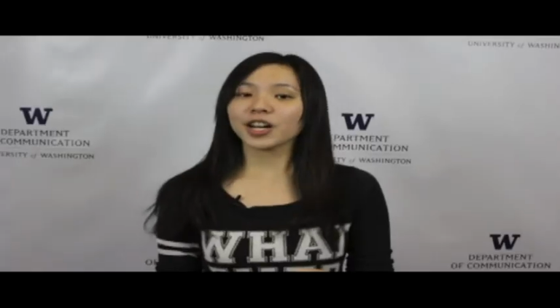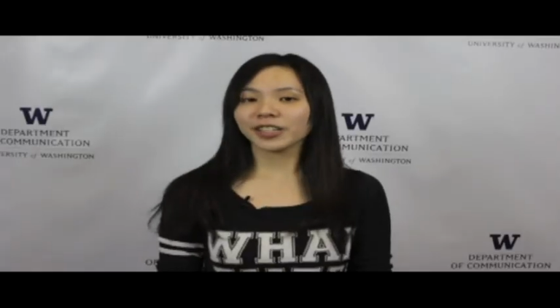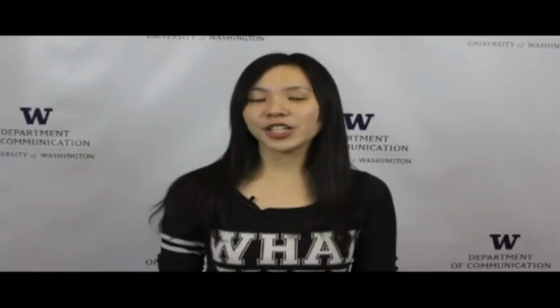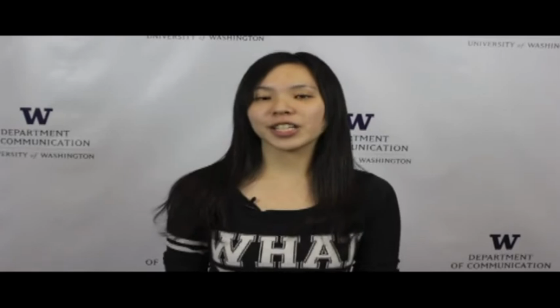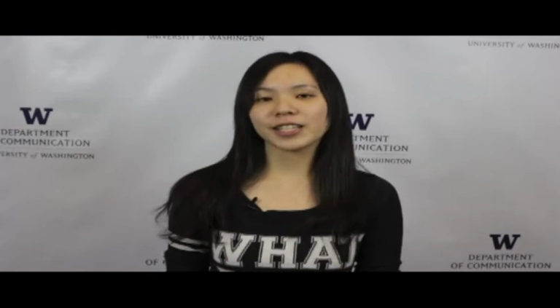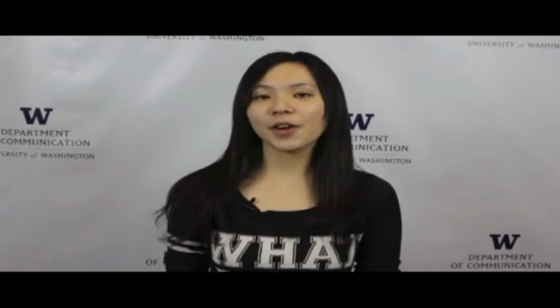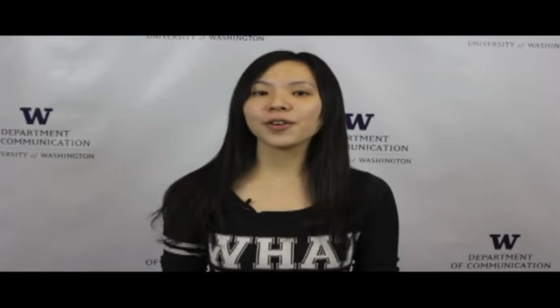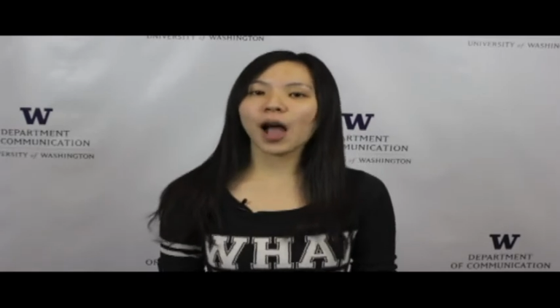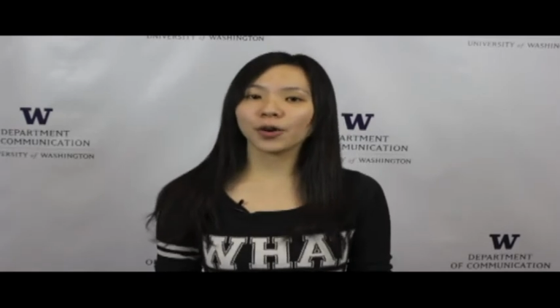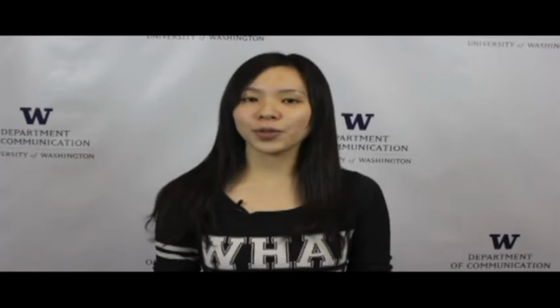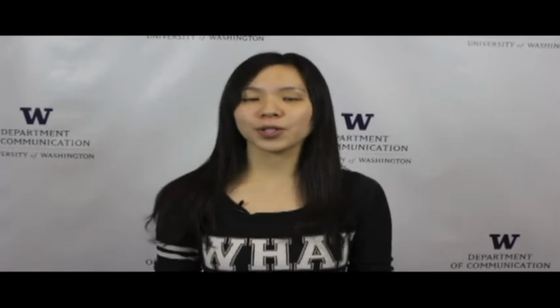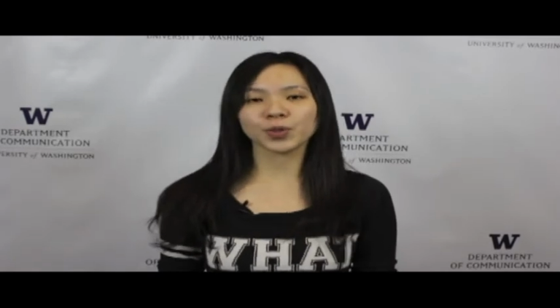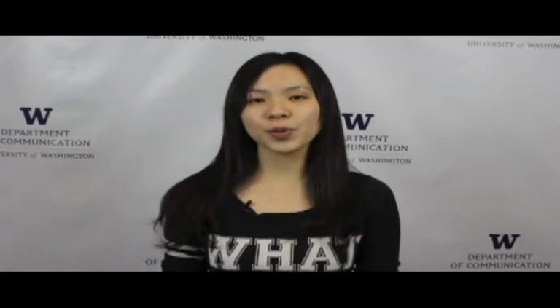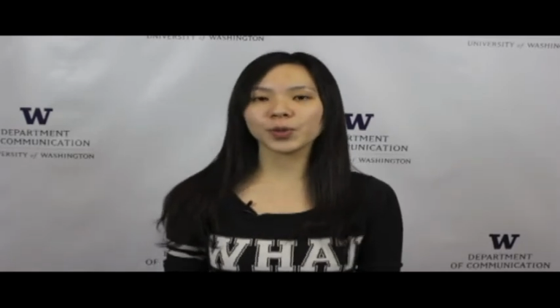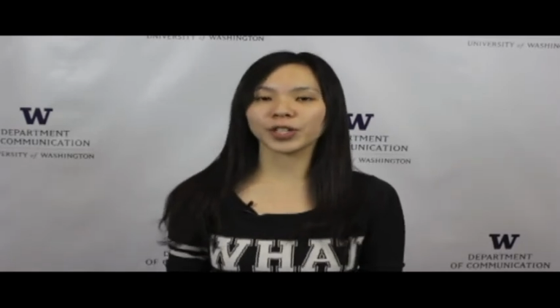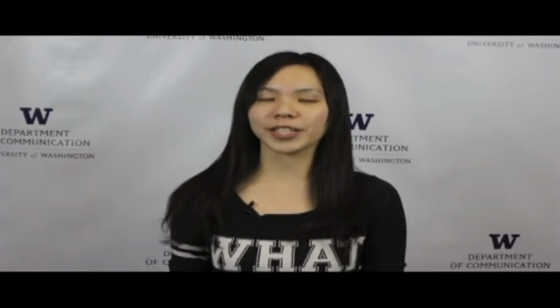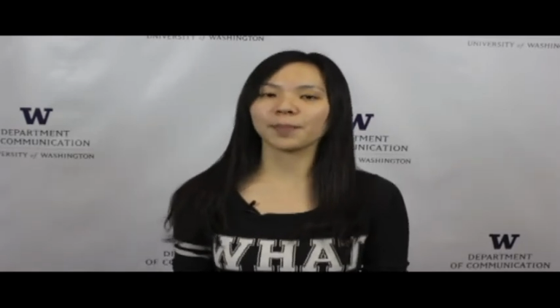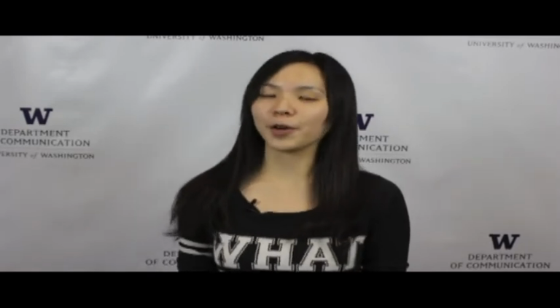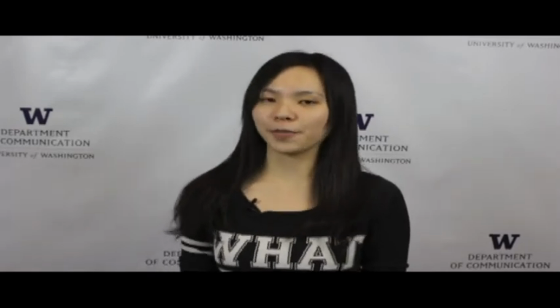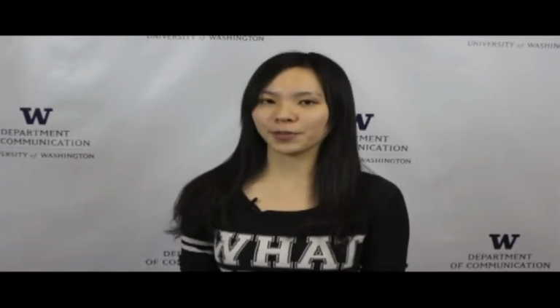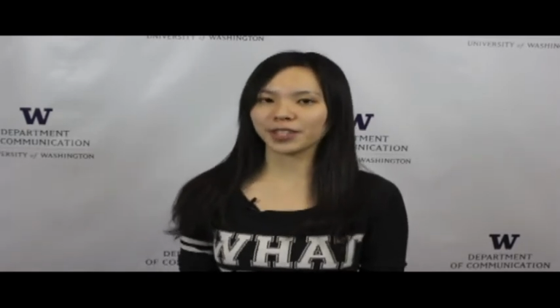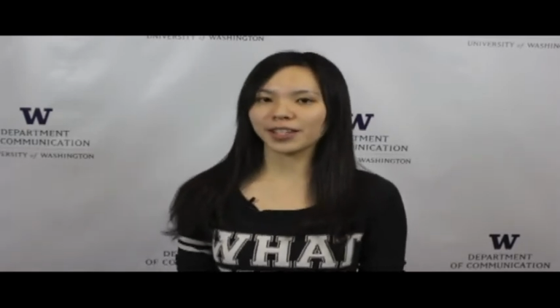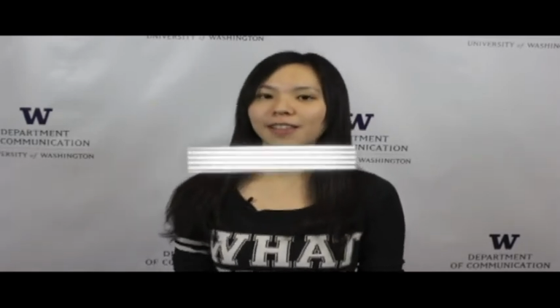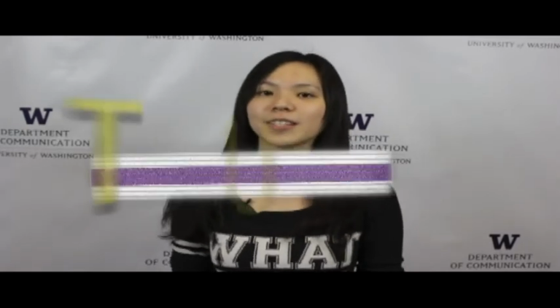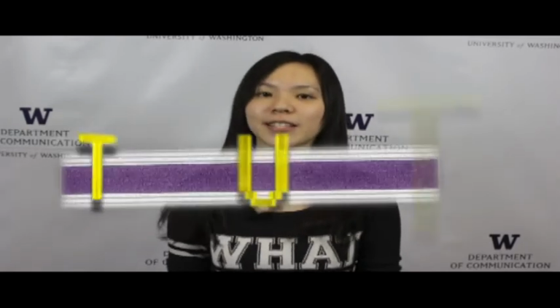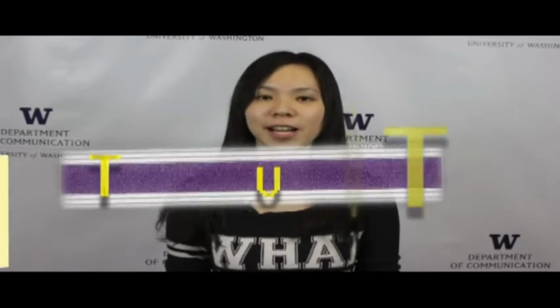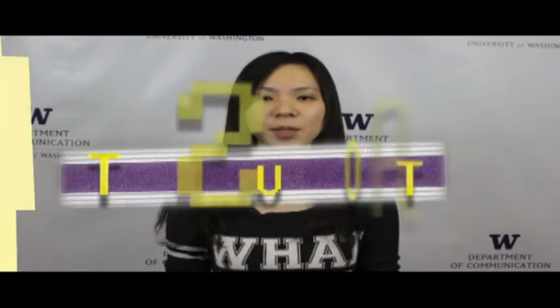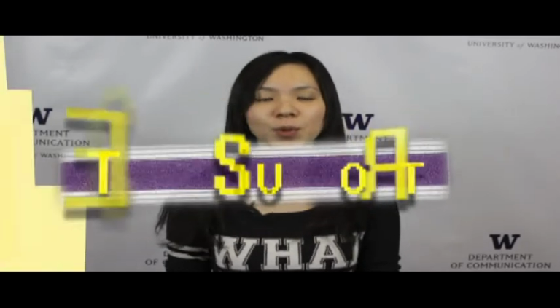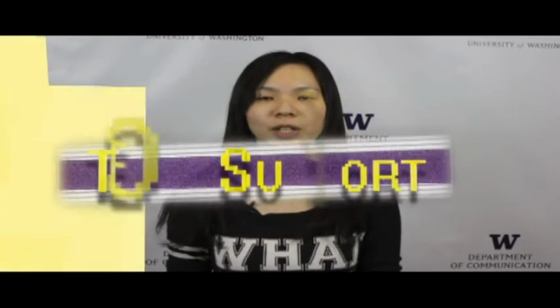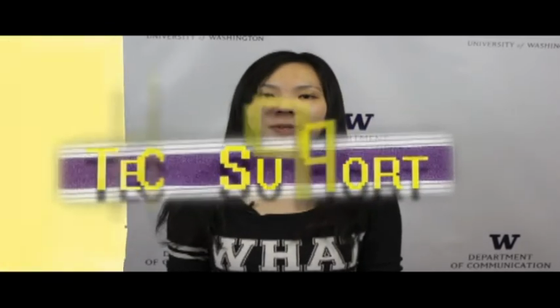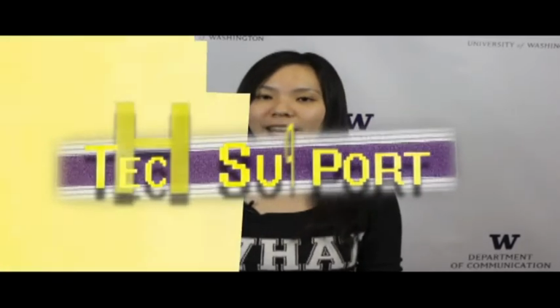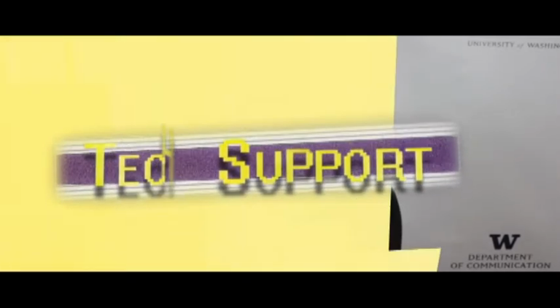Congratulations, now you know how to use a Zoom recorder and microphones. This is Tech Support with Katie.